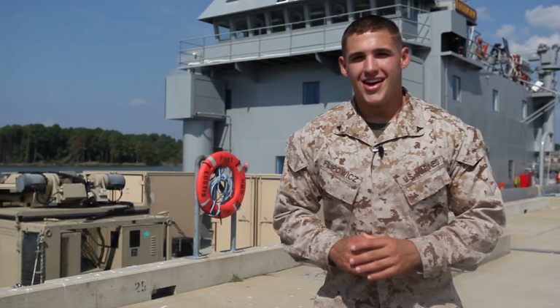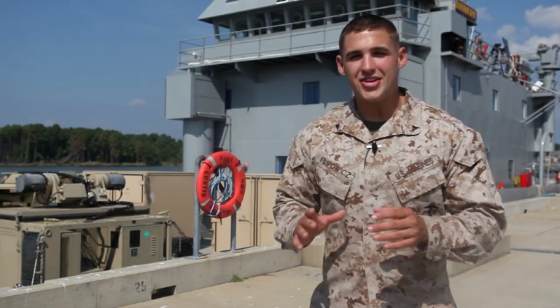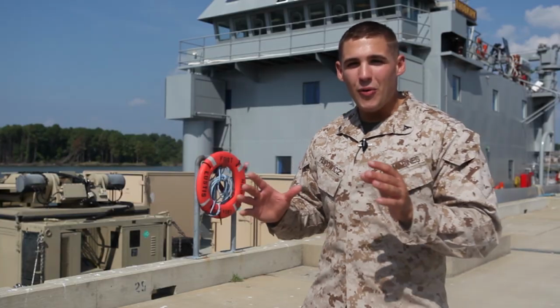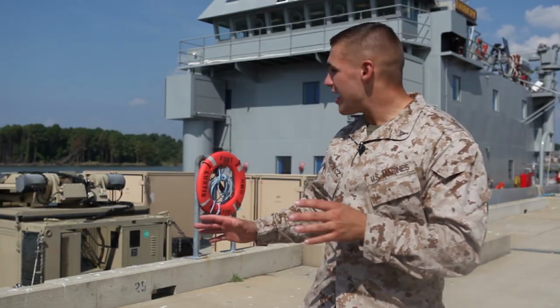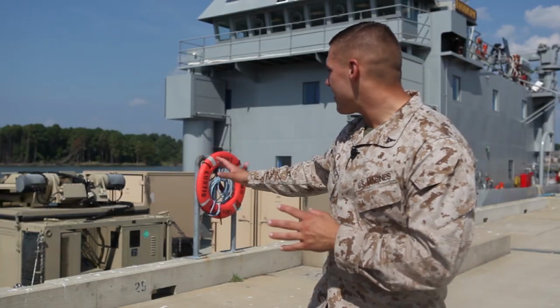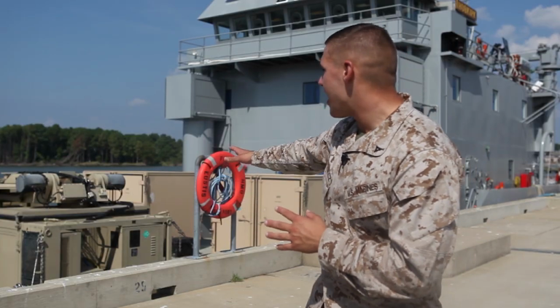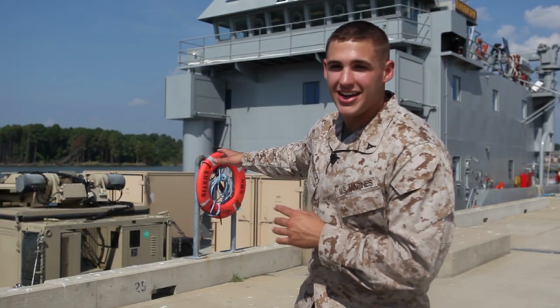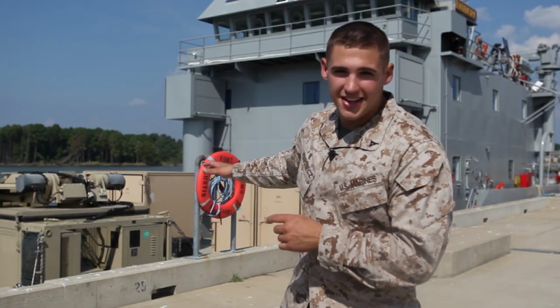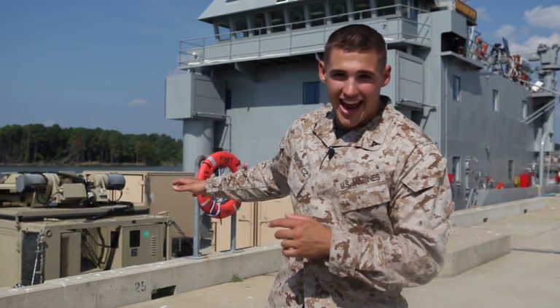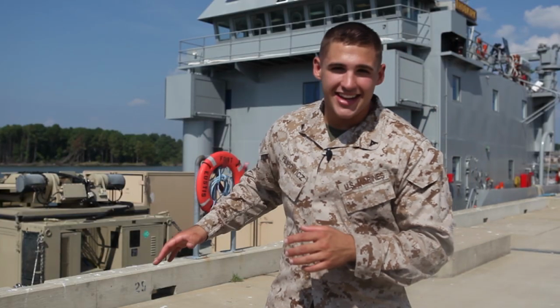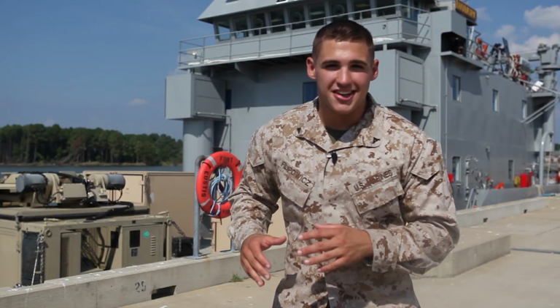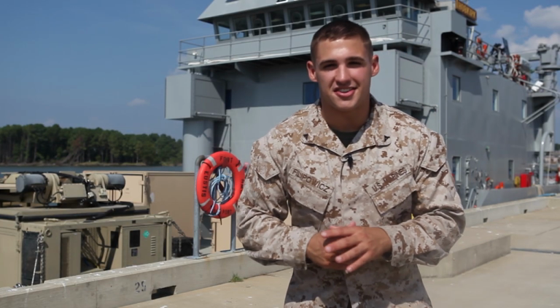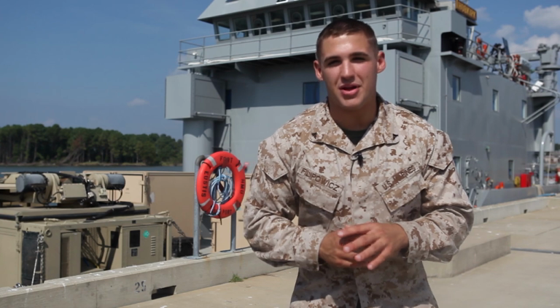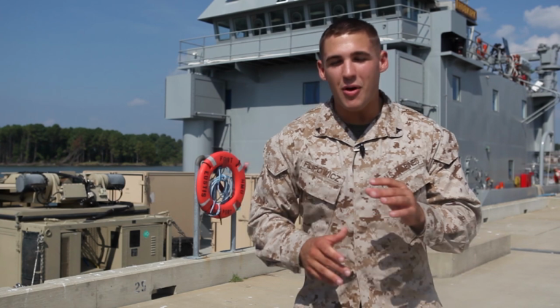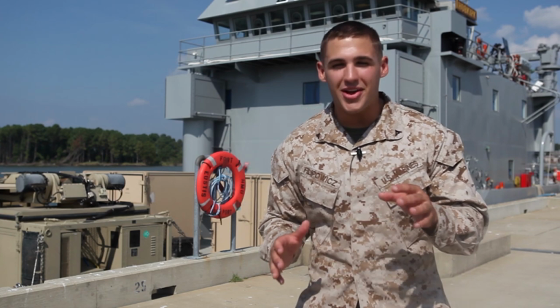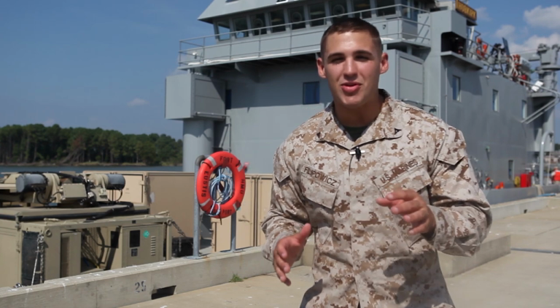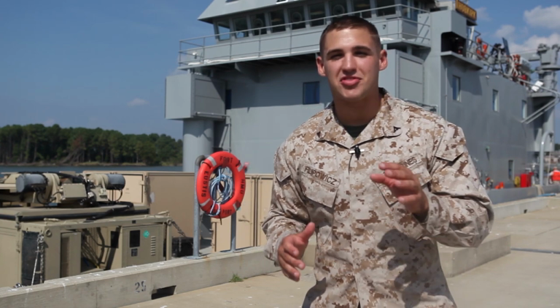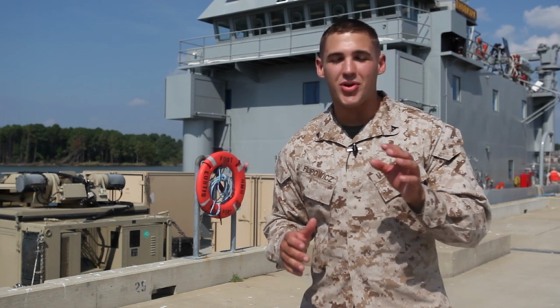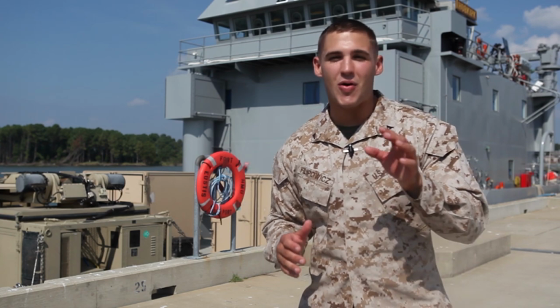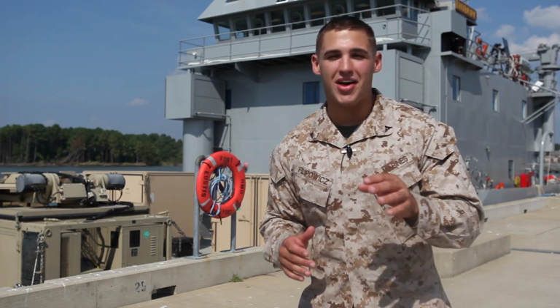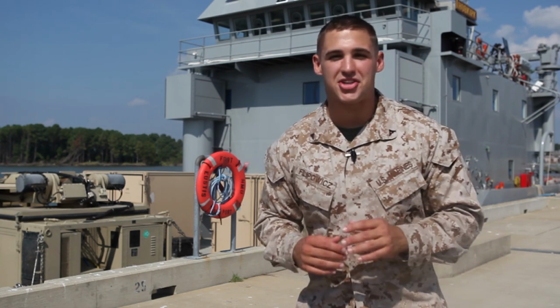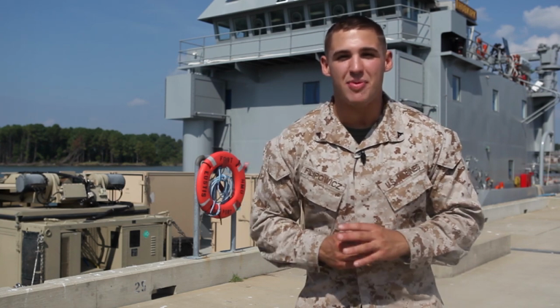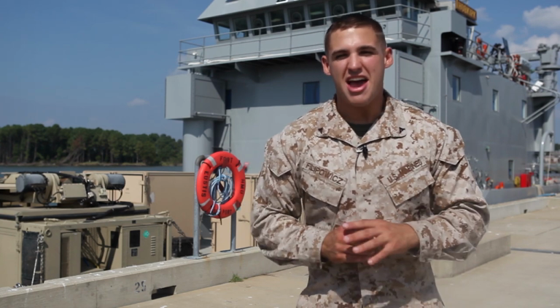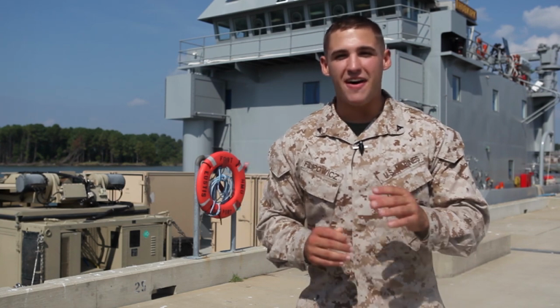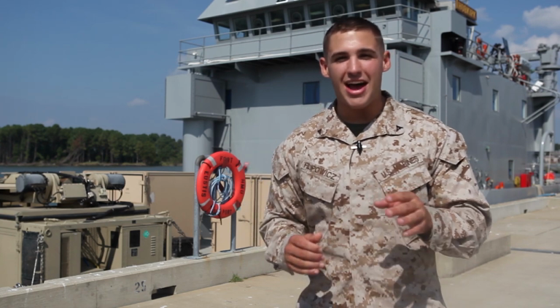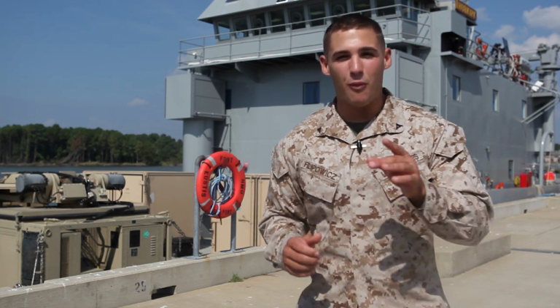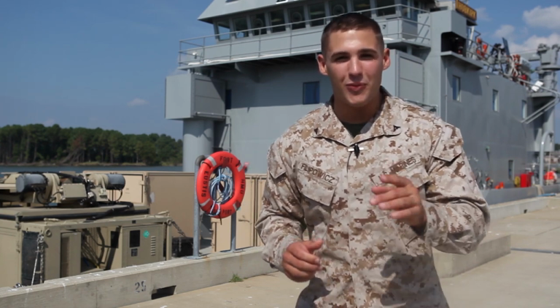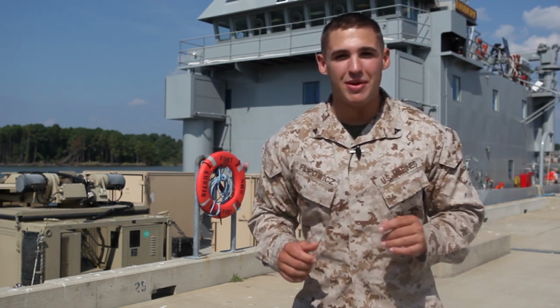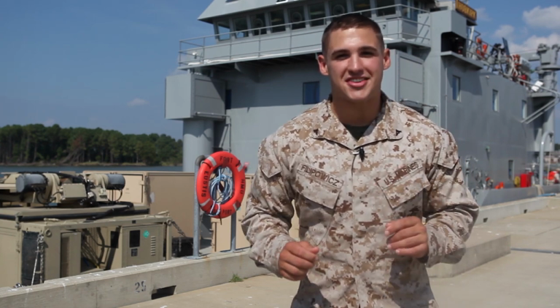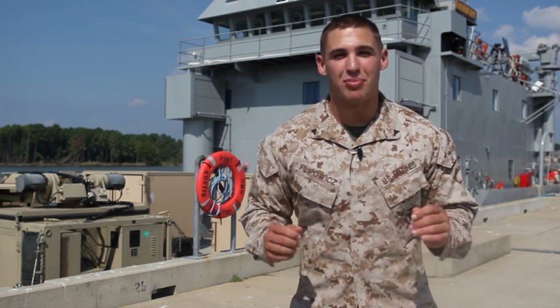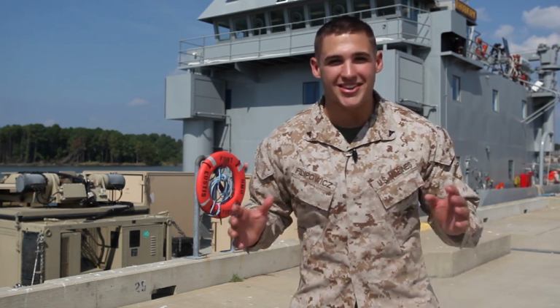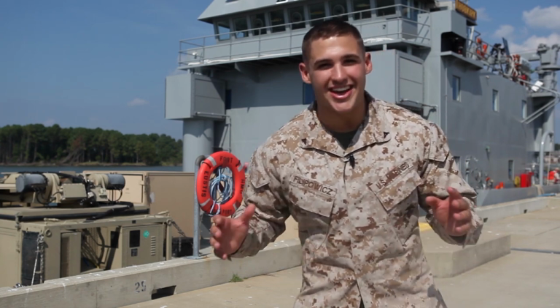So right behind me is the ADS system, and what we're going to do is we're going to go on the ship and find out what really makes it bring the heat.